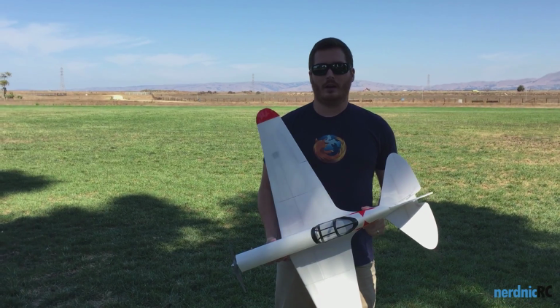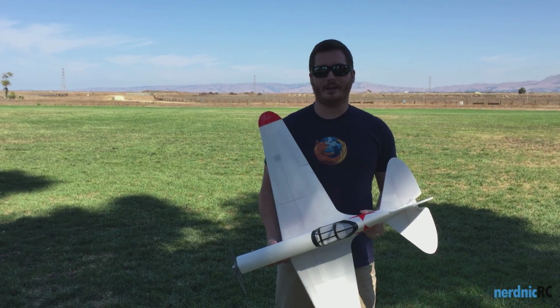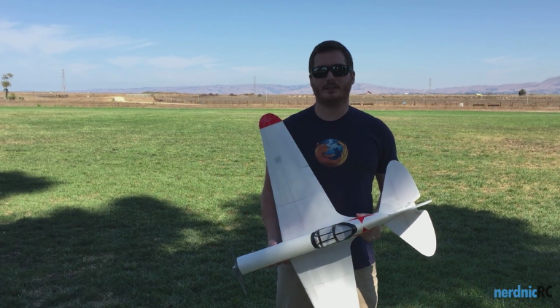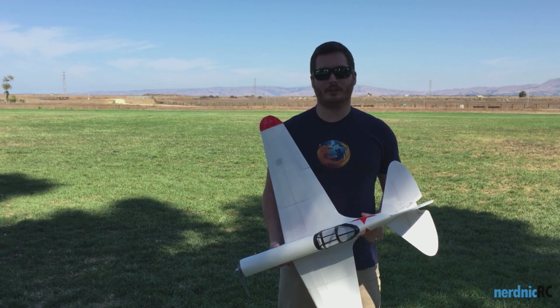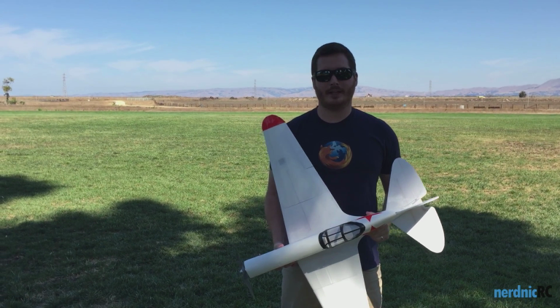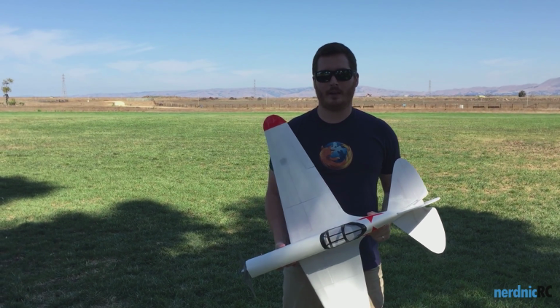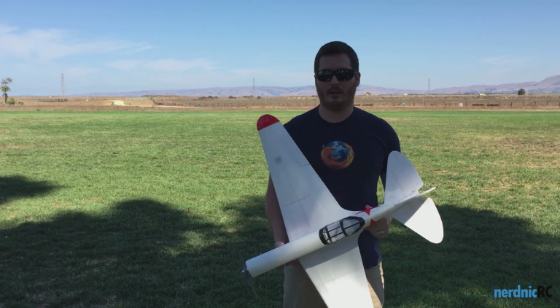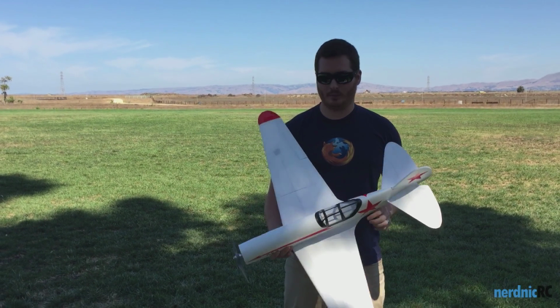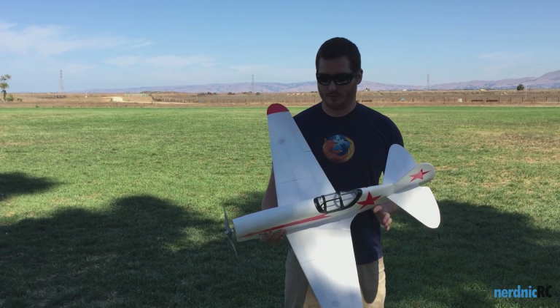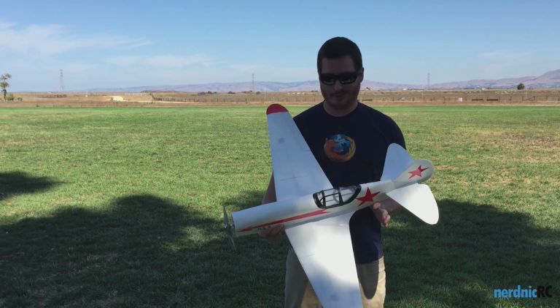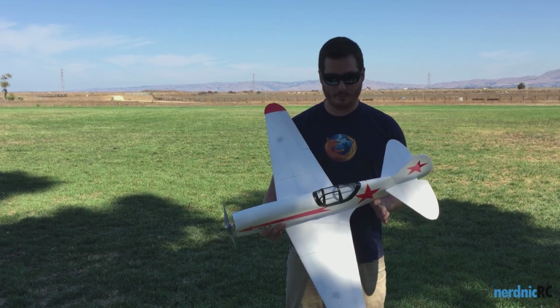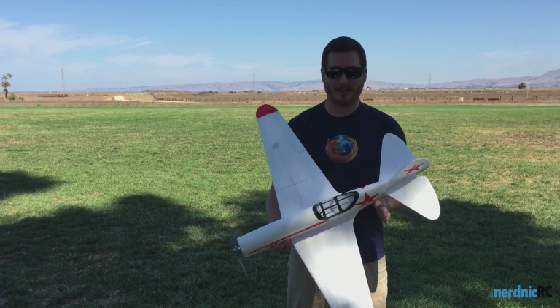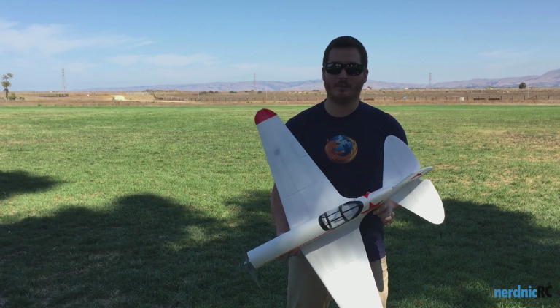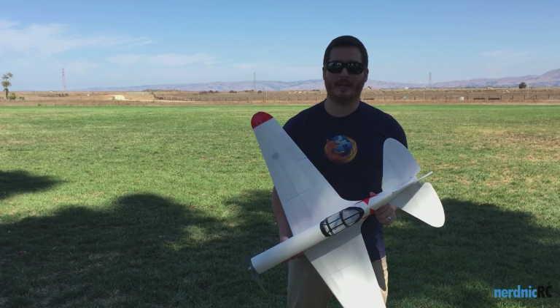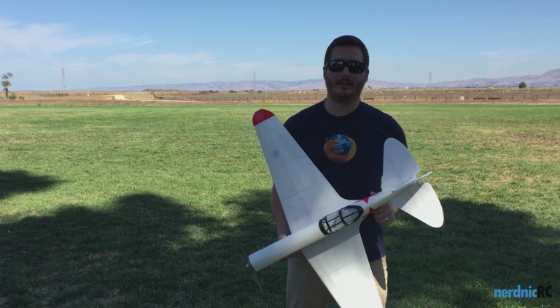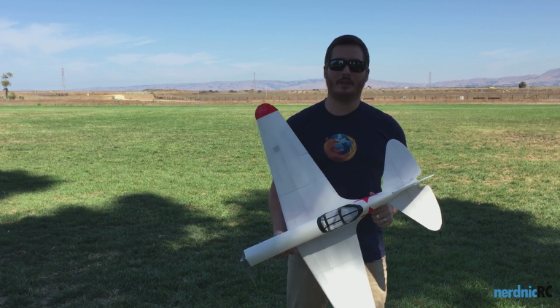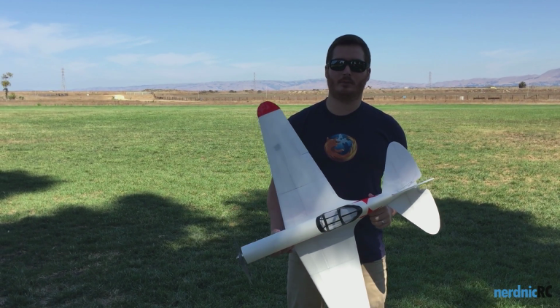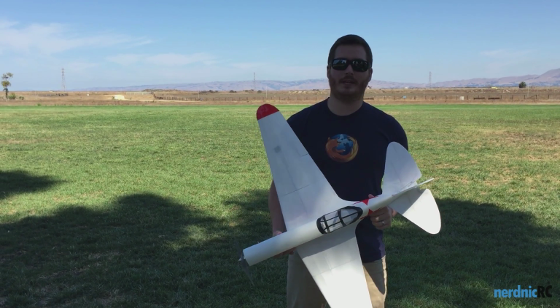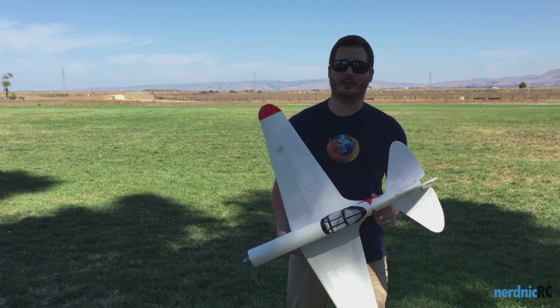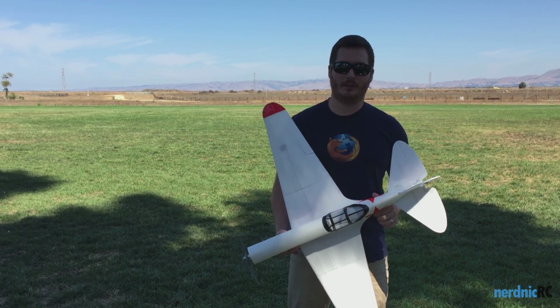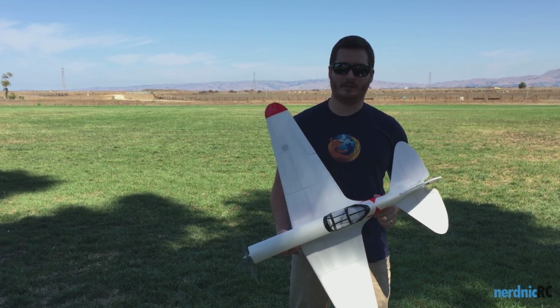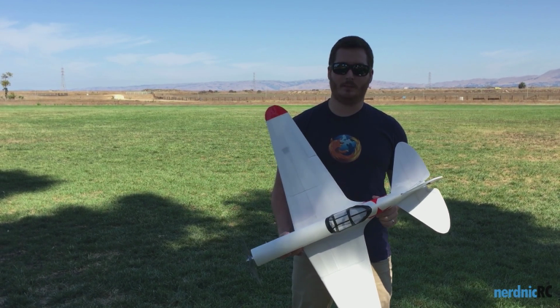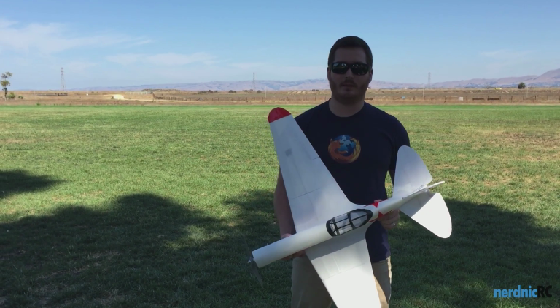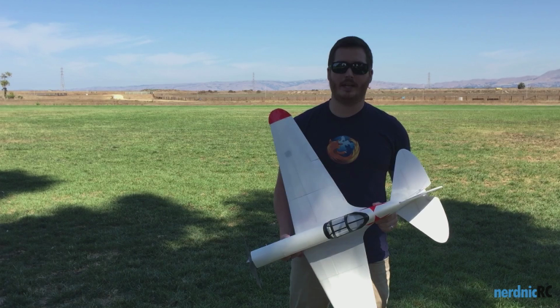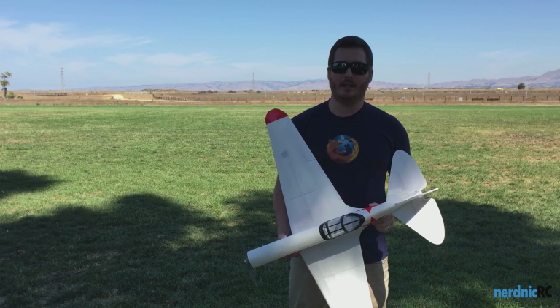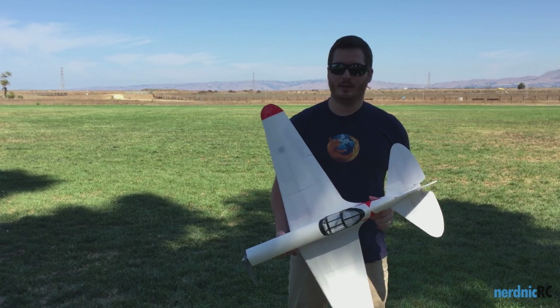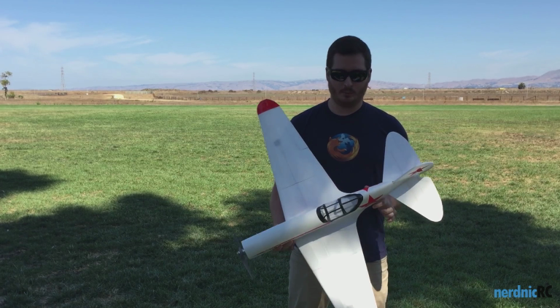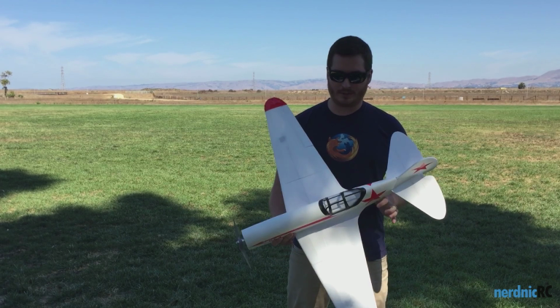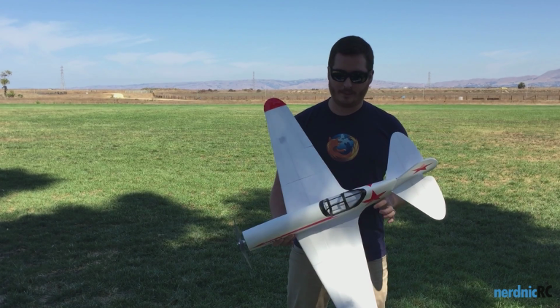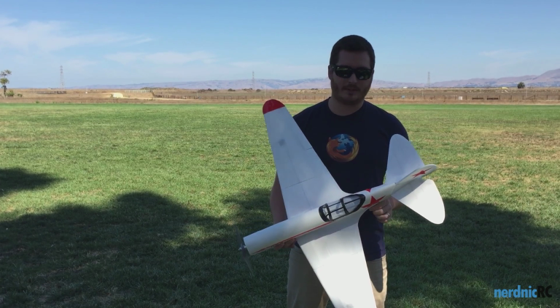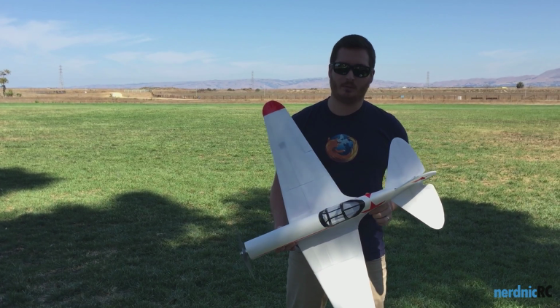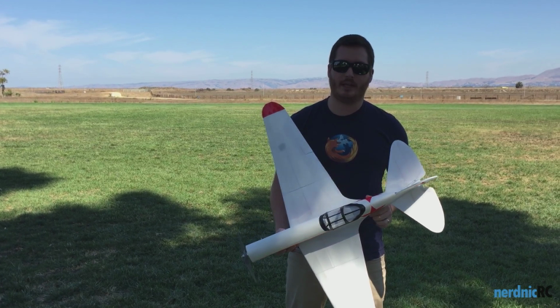Hi guys, this is Nerdnik. I'm bringing you the maiden of the NN MiG-3. Just finished this up the other day. Super excited about this plane.